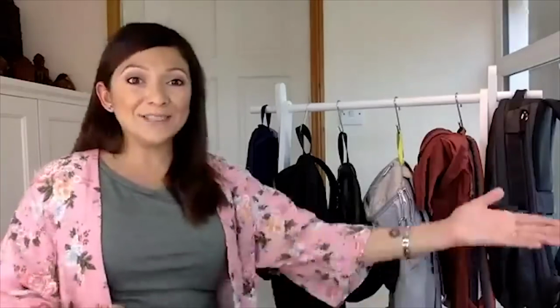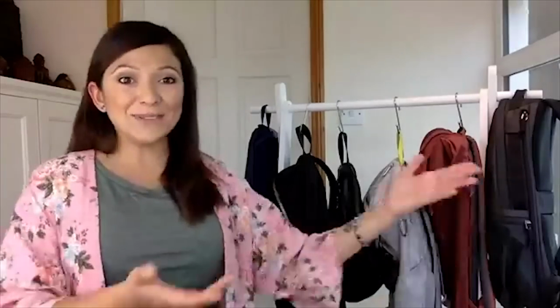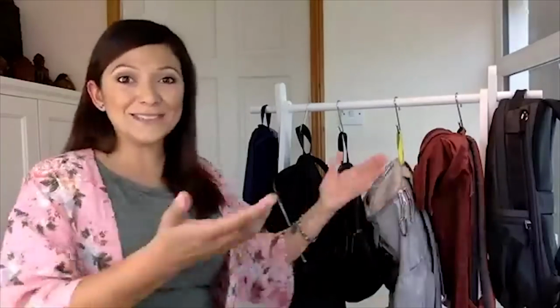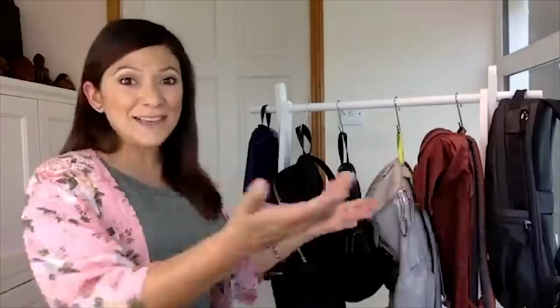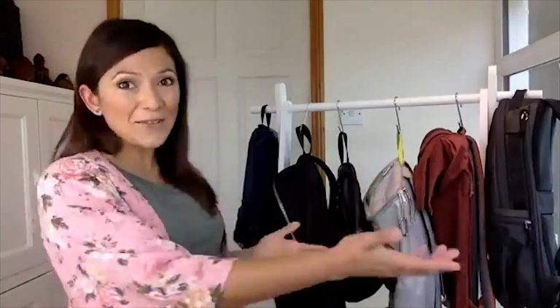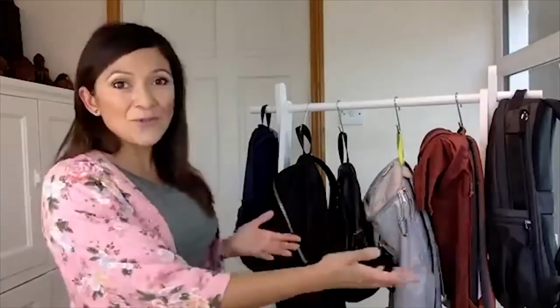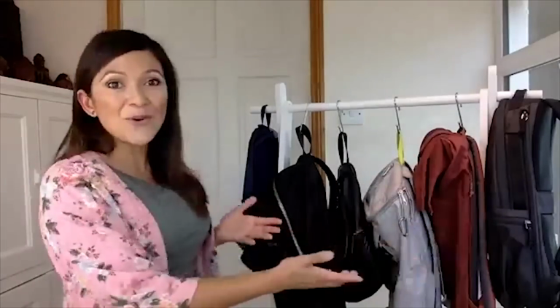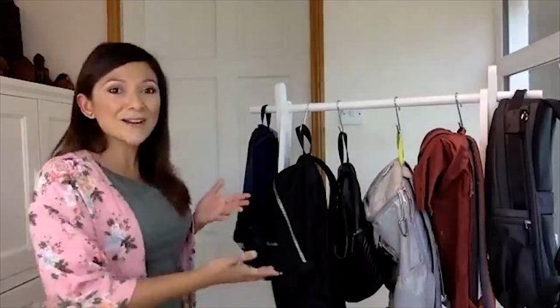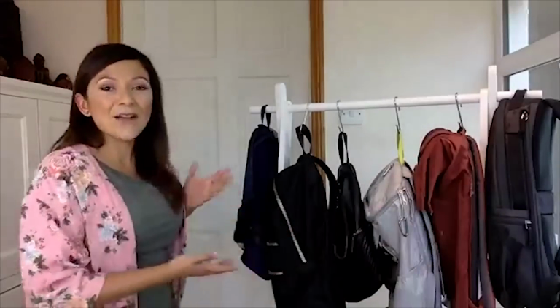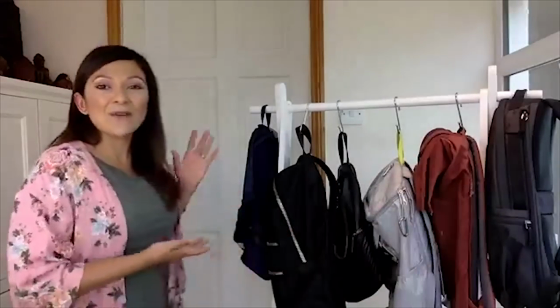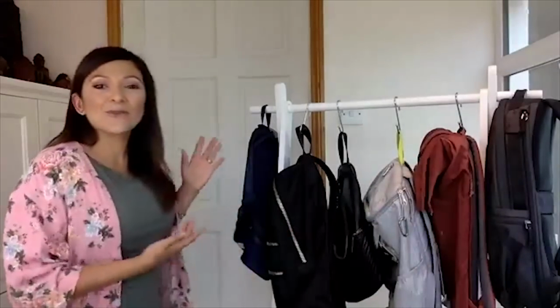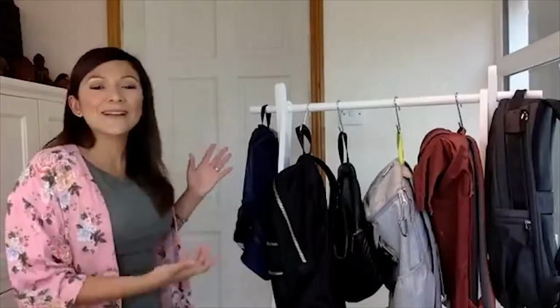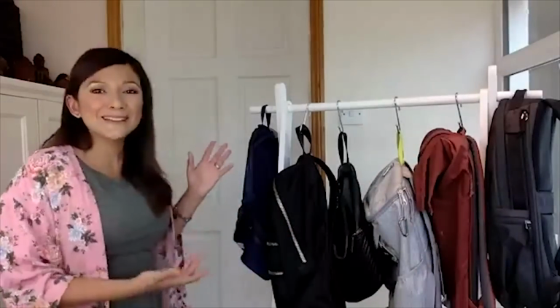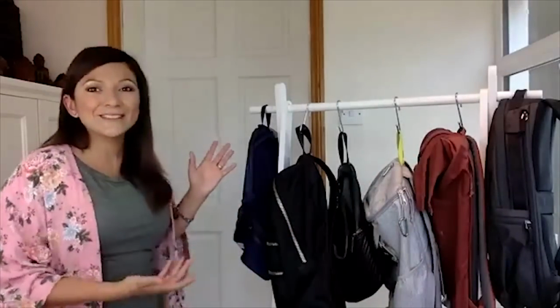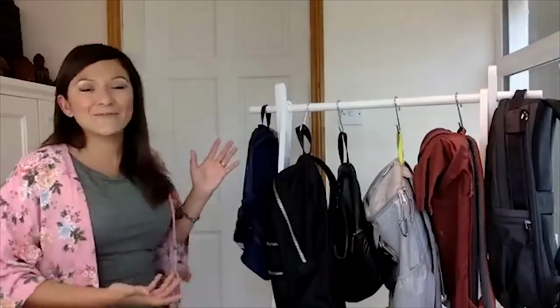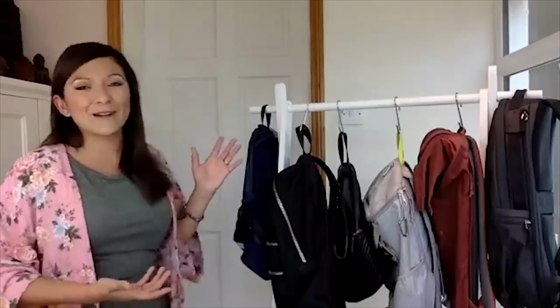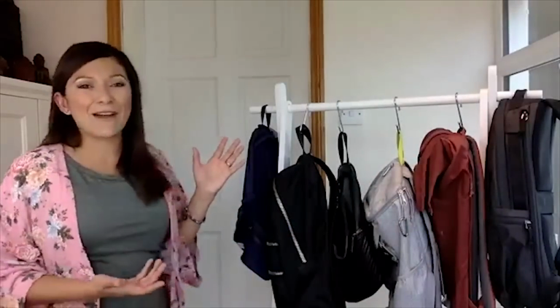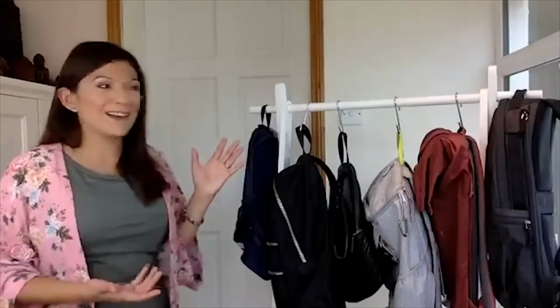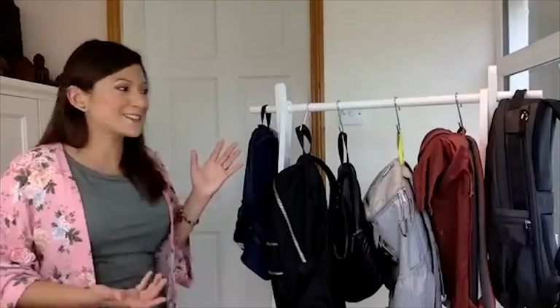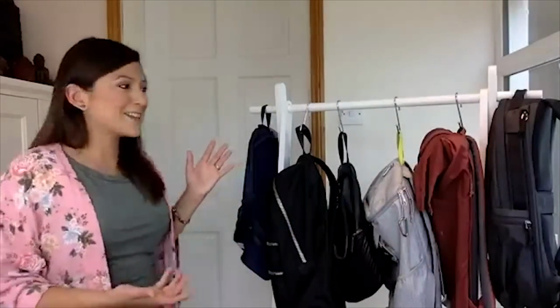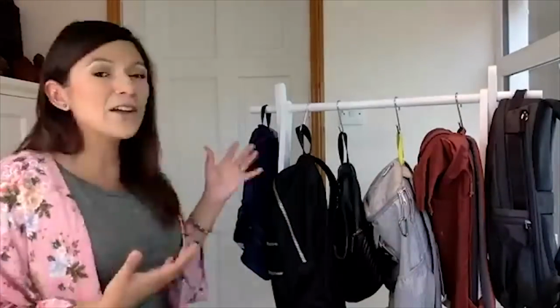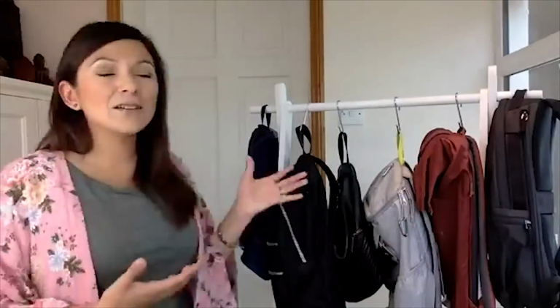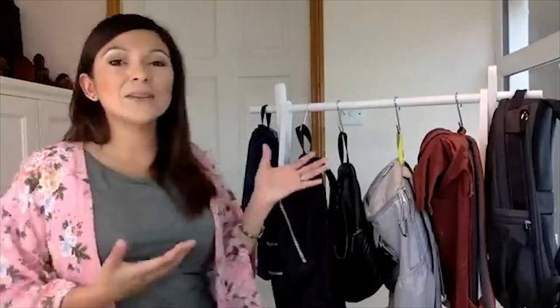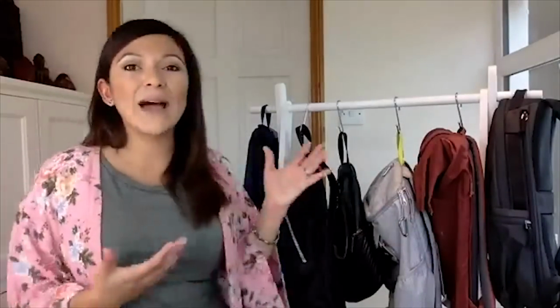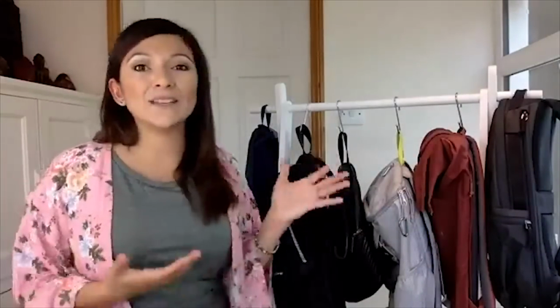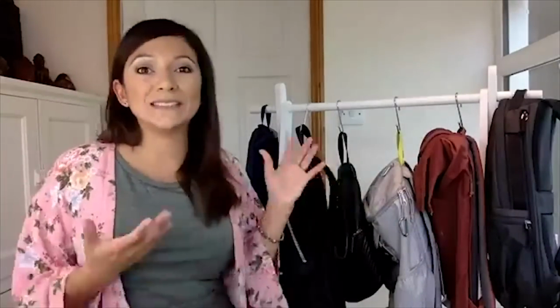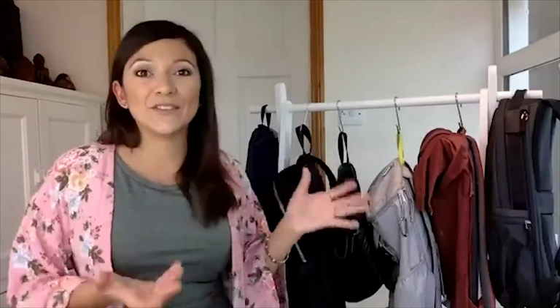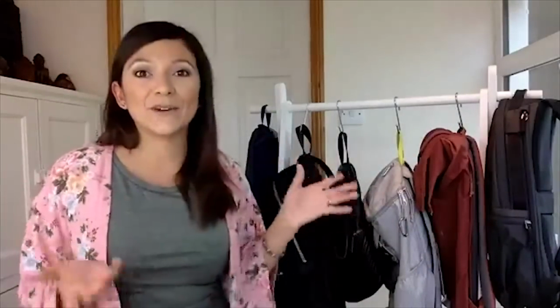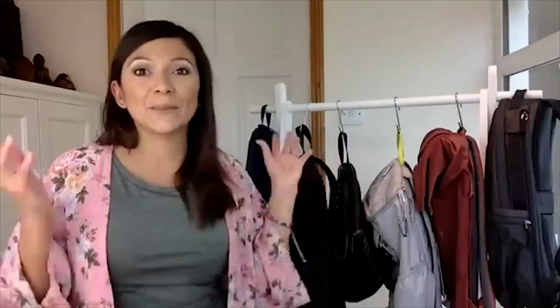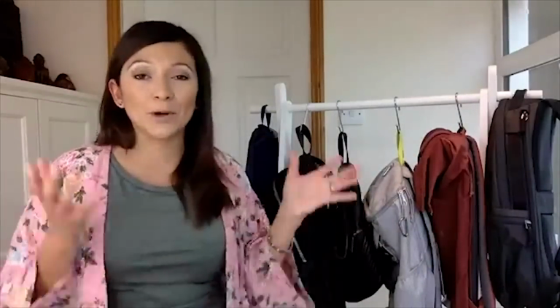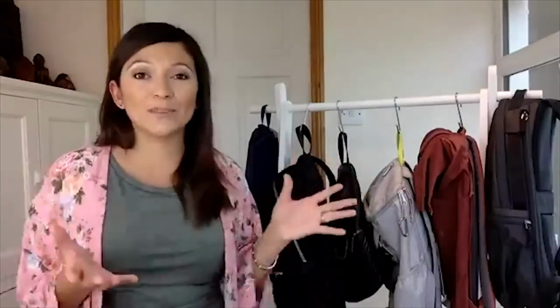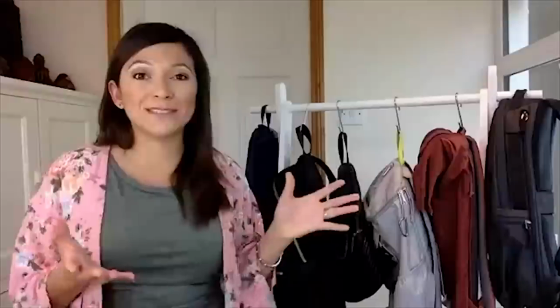As you can see, I have a wide range of backpacks, and they all have different purposes.